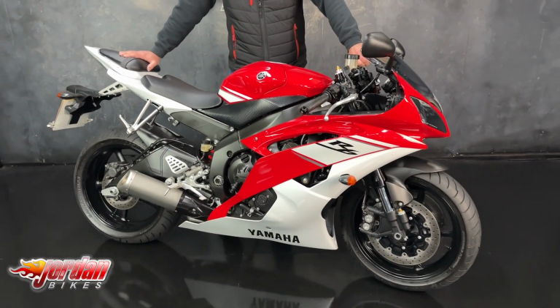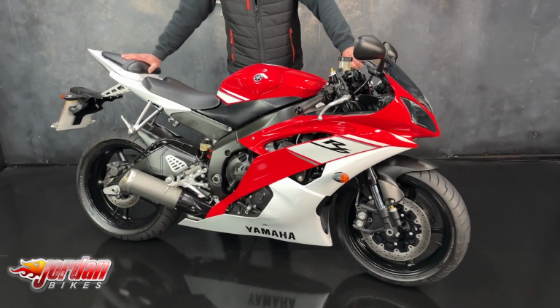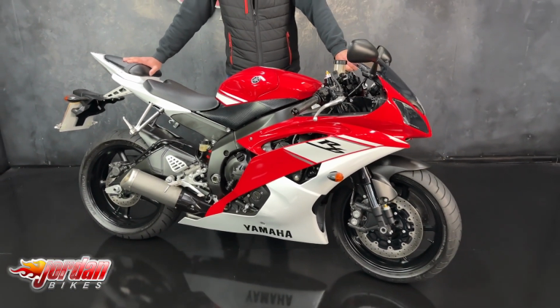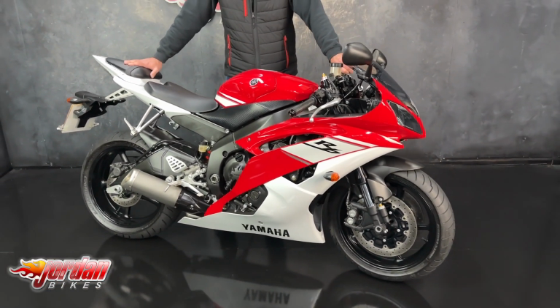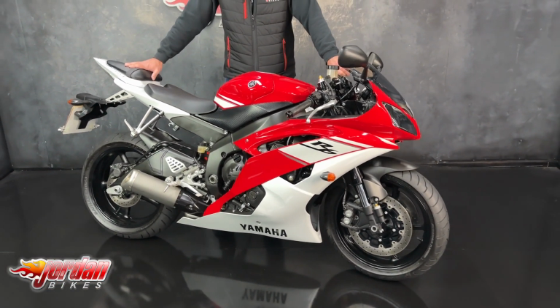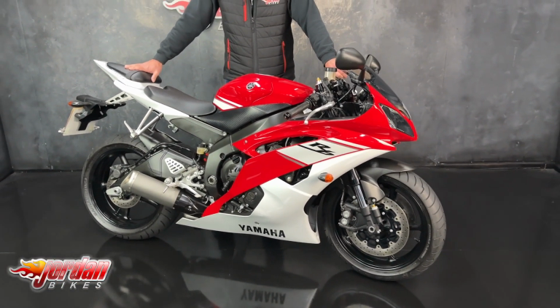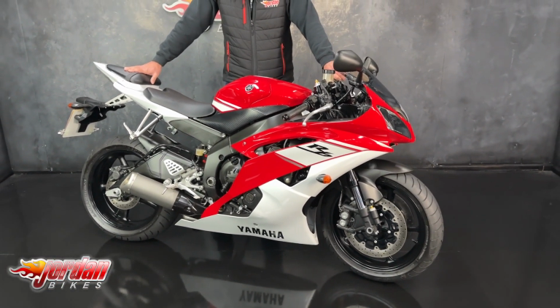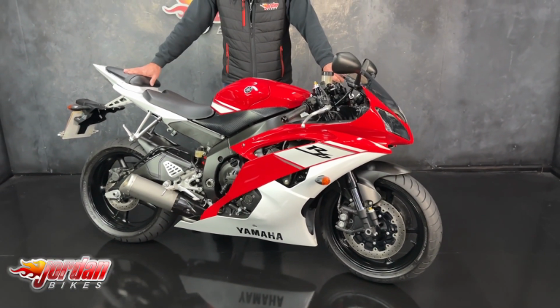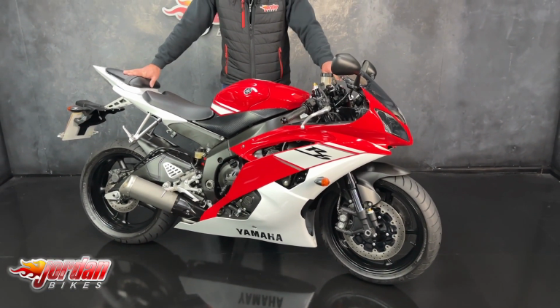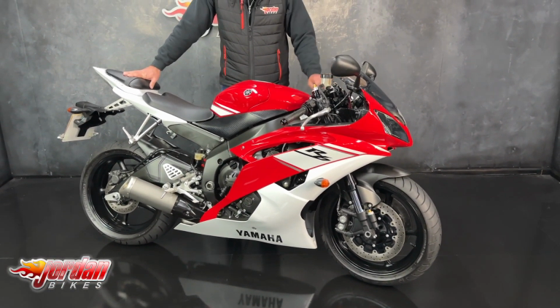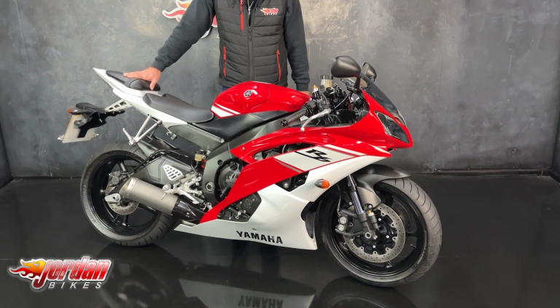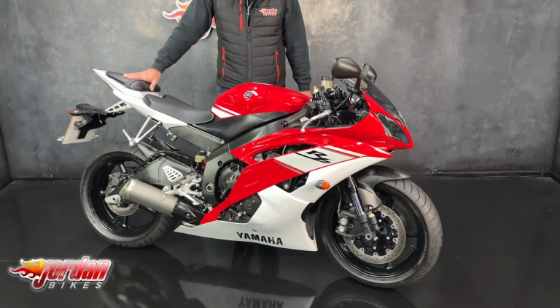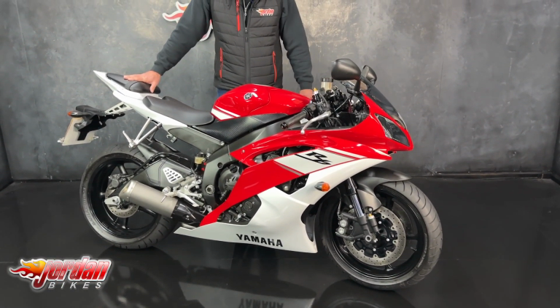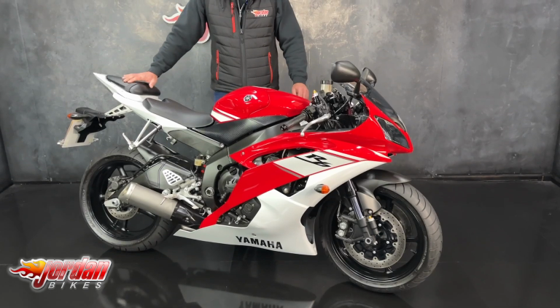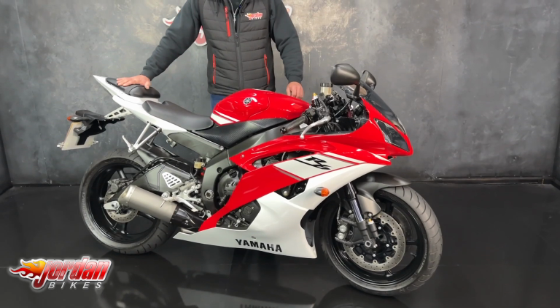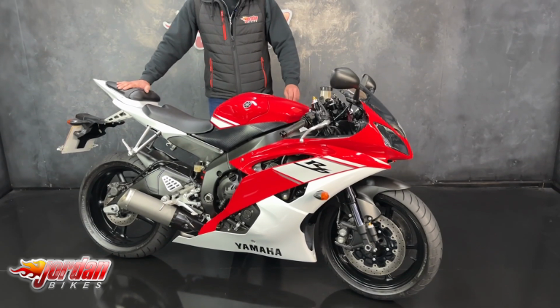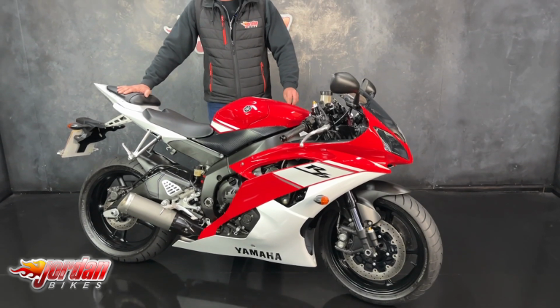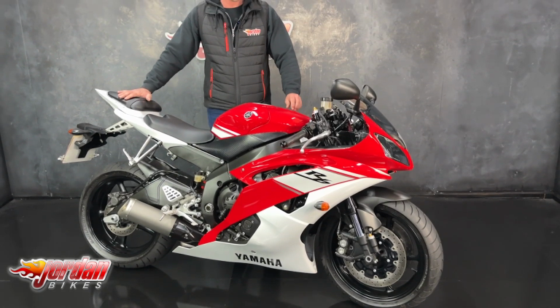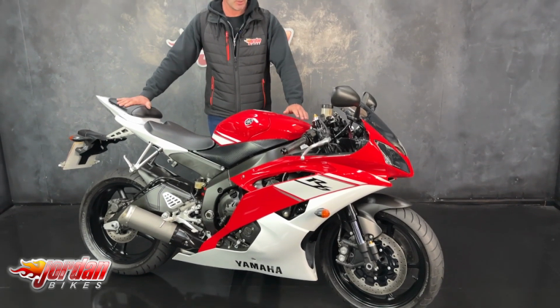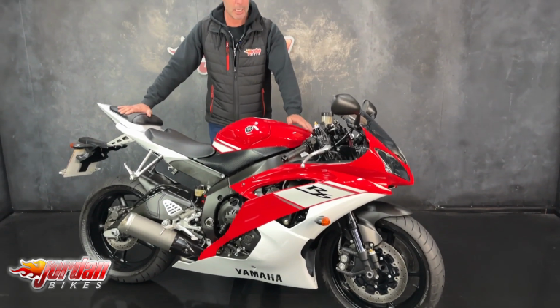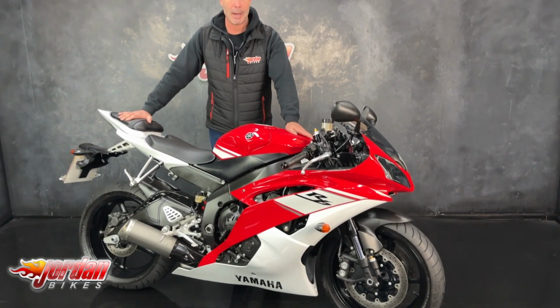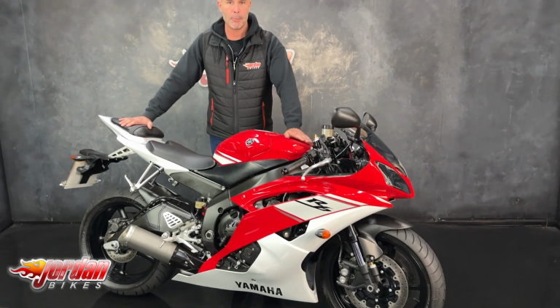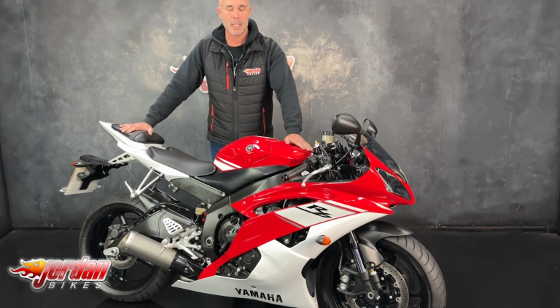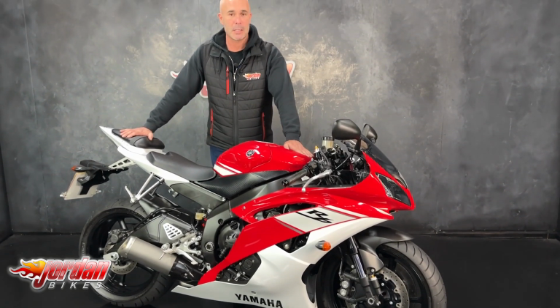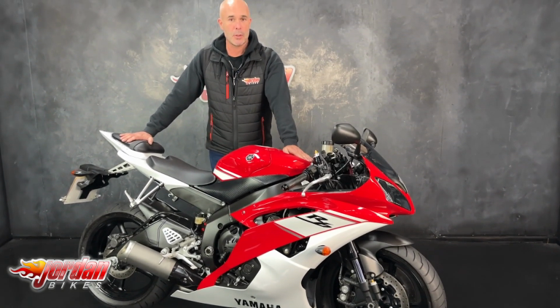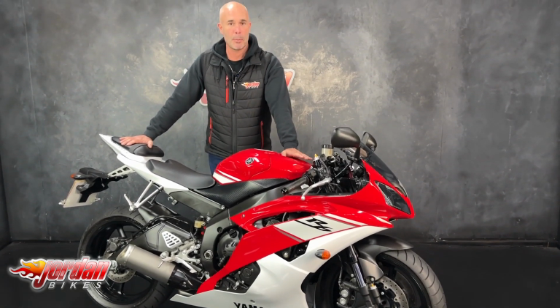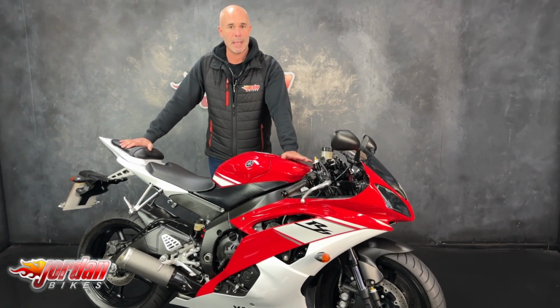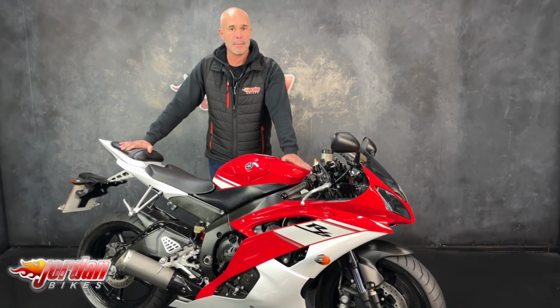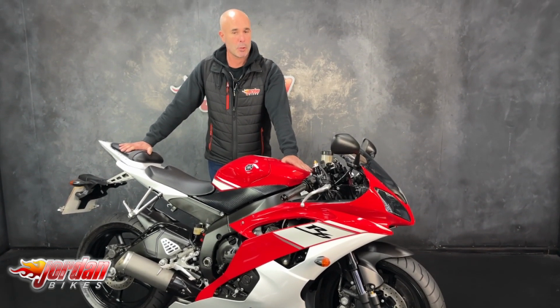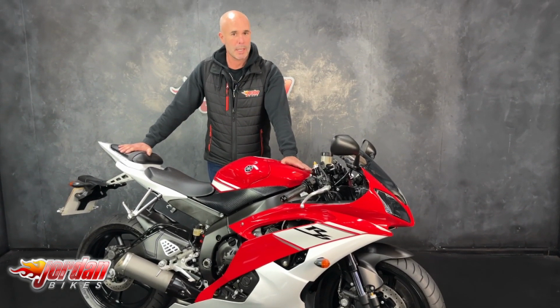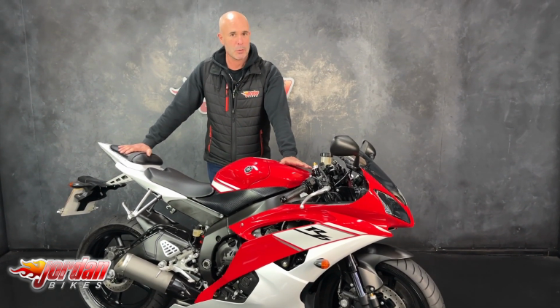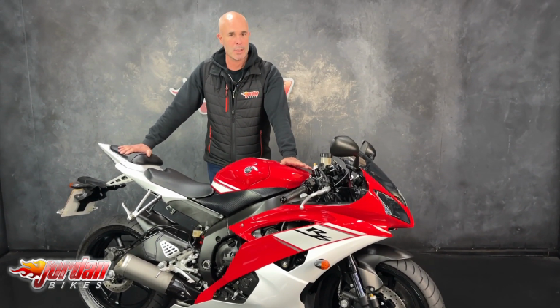Rare to find one in this condition and this mileage, so if you do fancy it, don't hang about — because if you don't buy it, somebody else will.